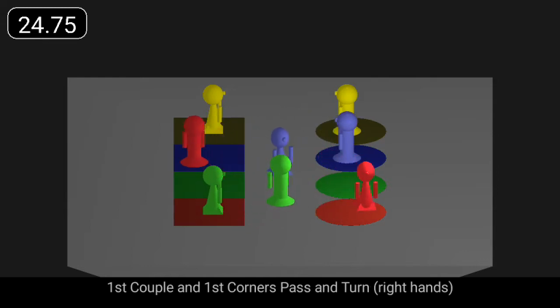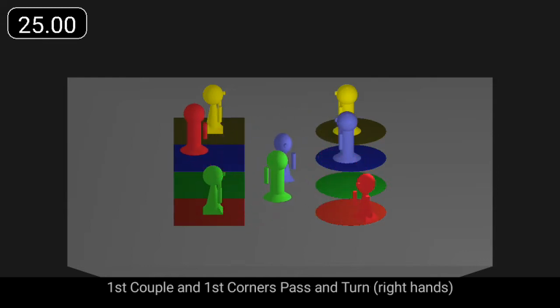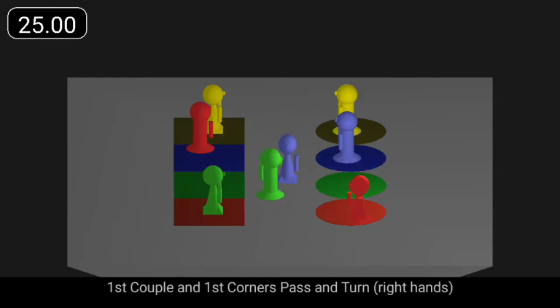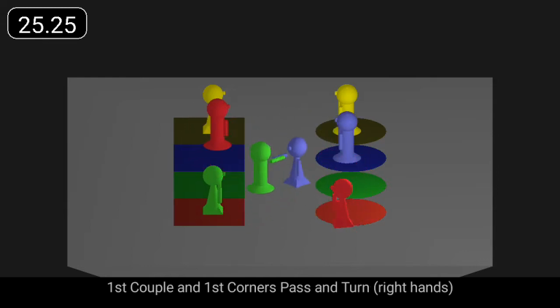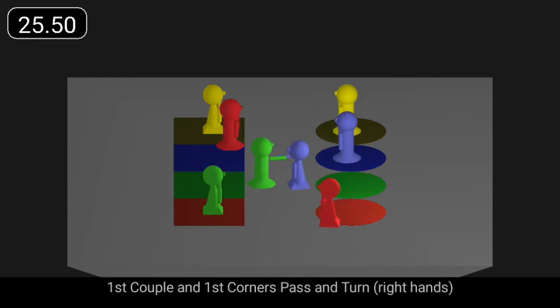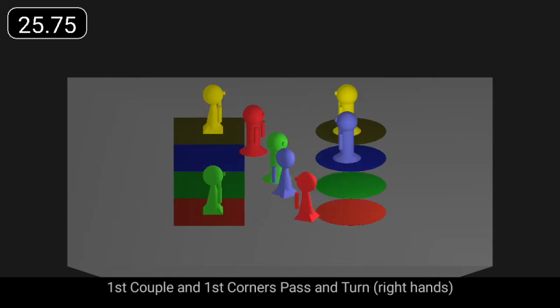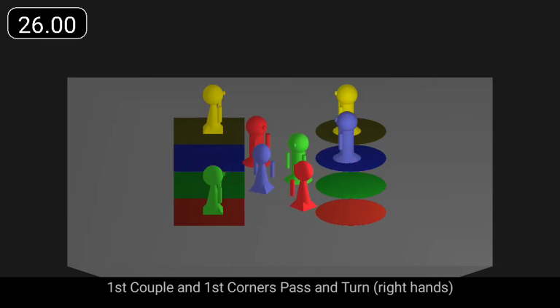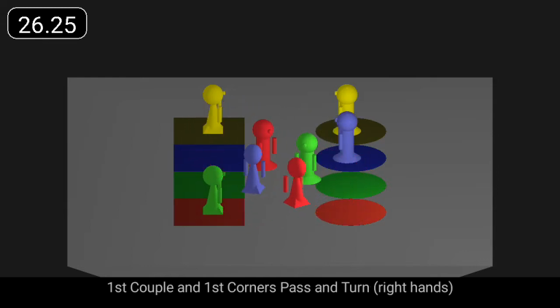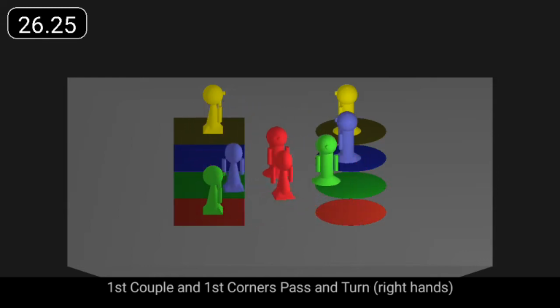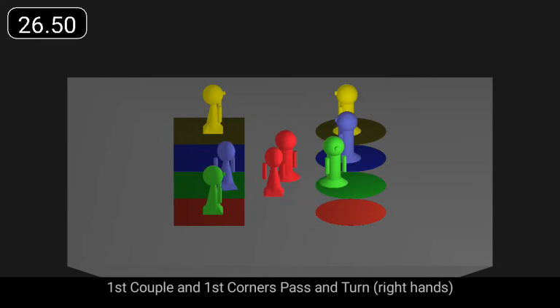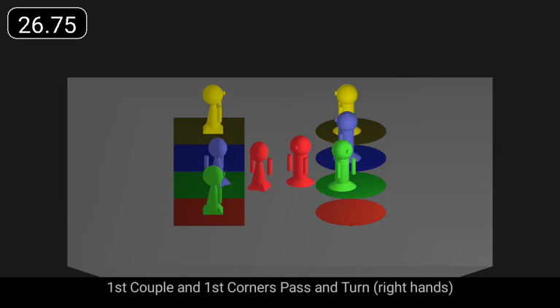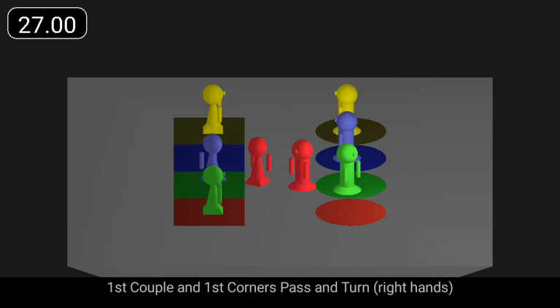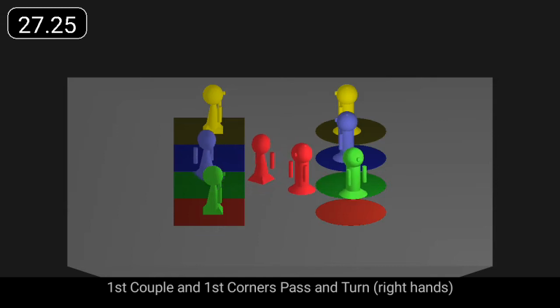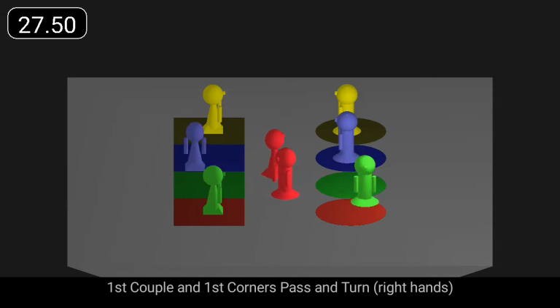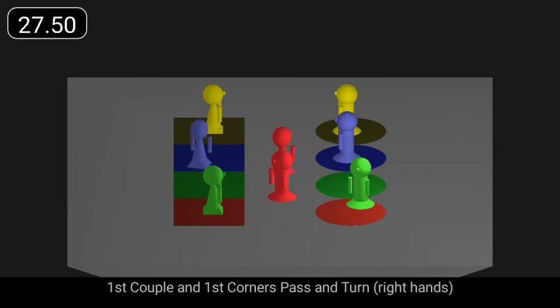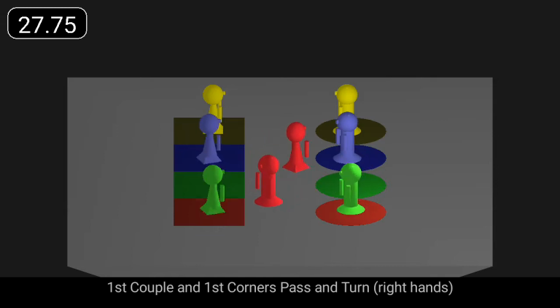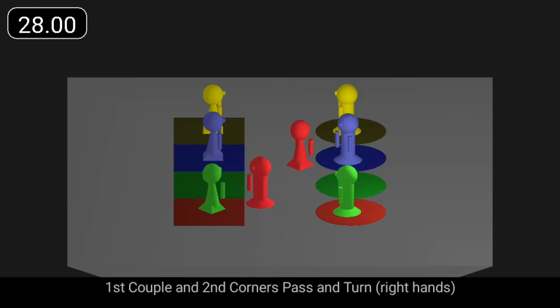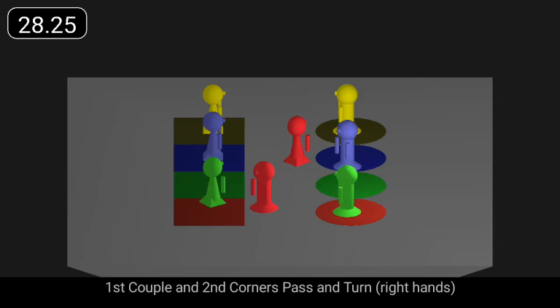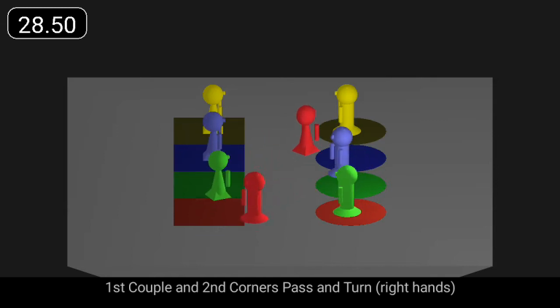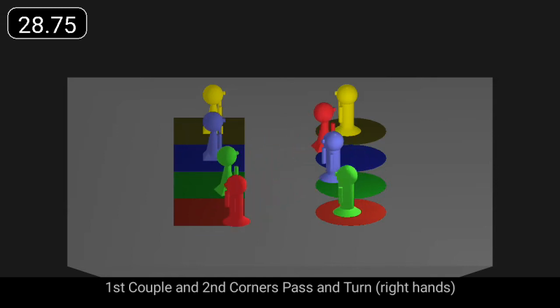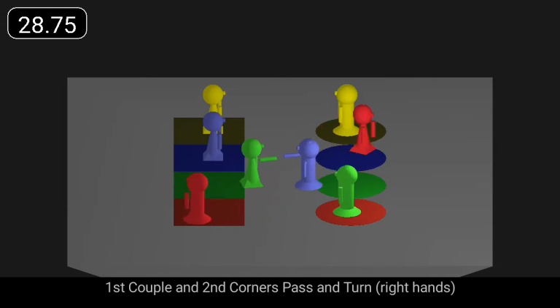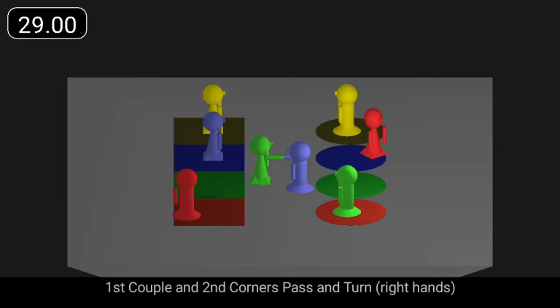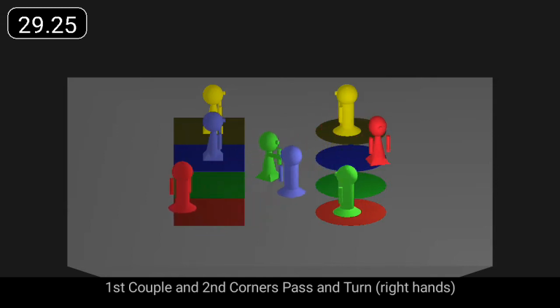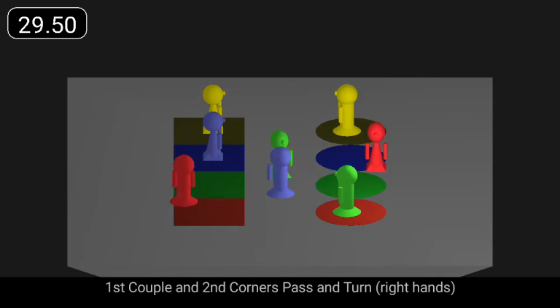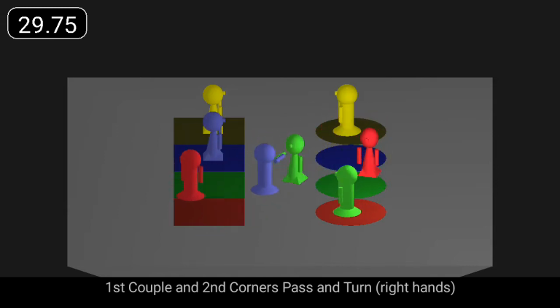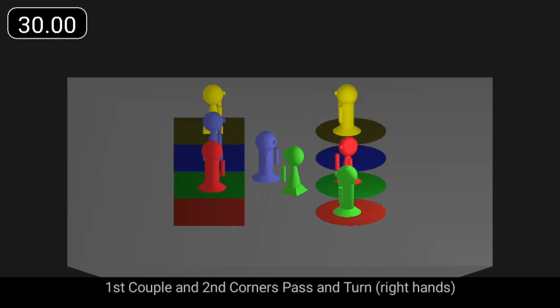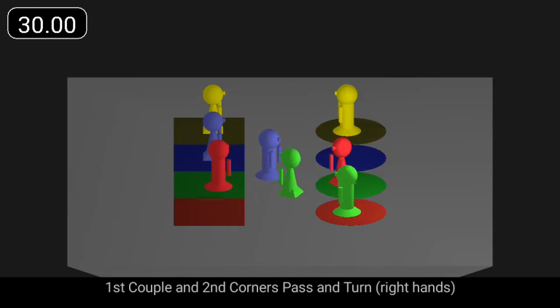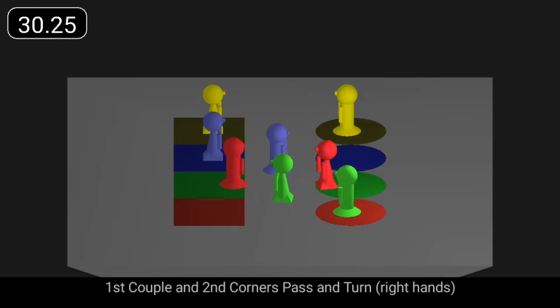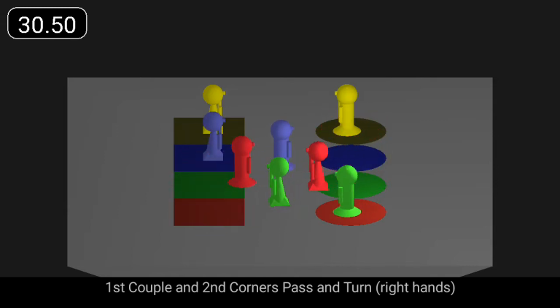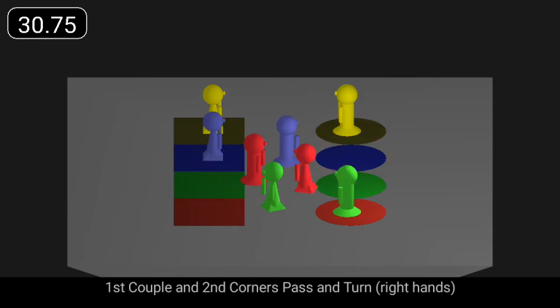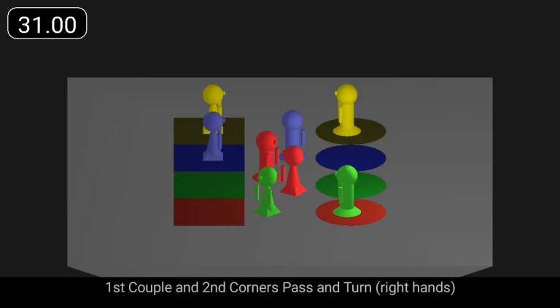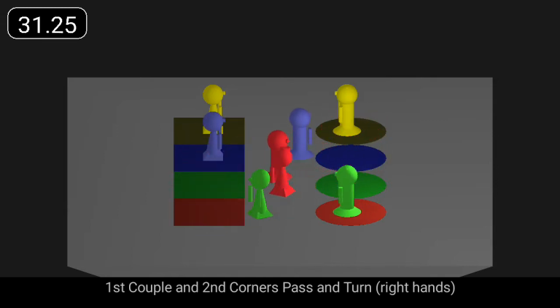First couple in first corners pass and turn. First couple in second corners pass and turn.